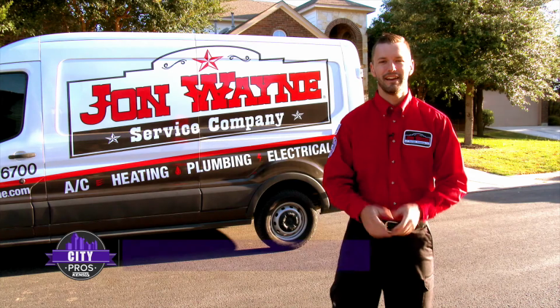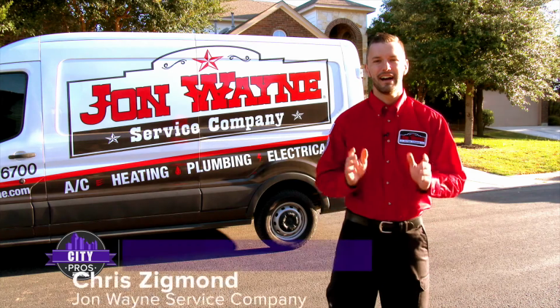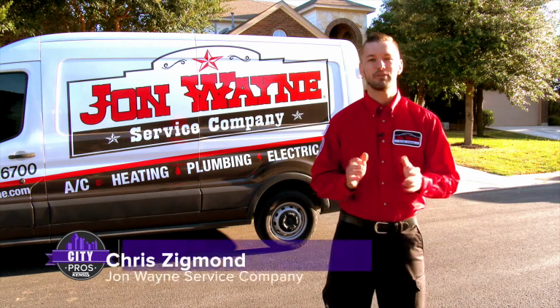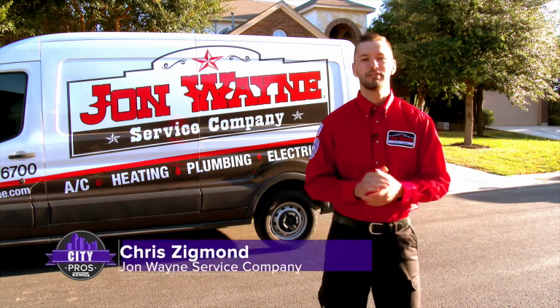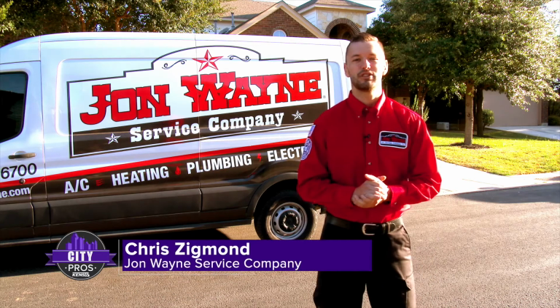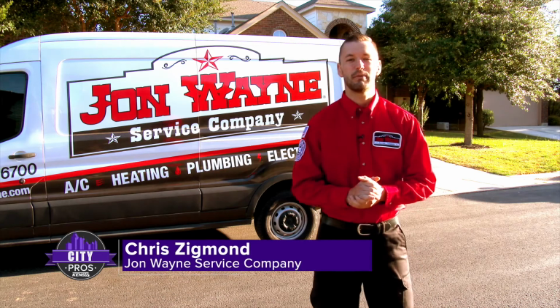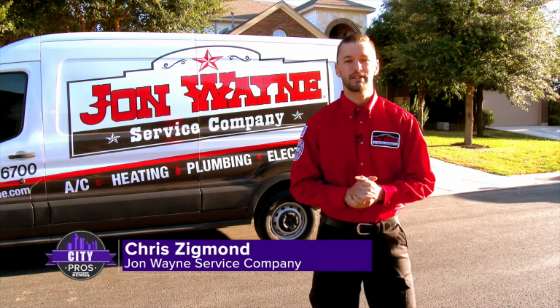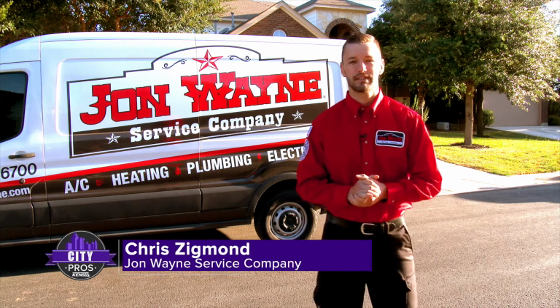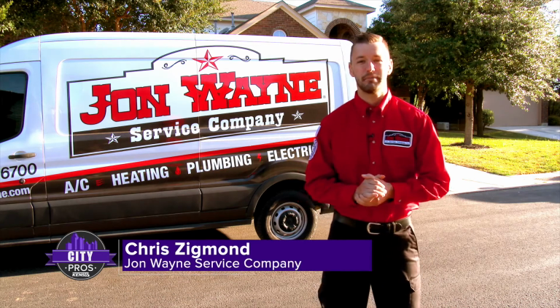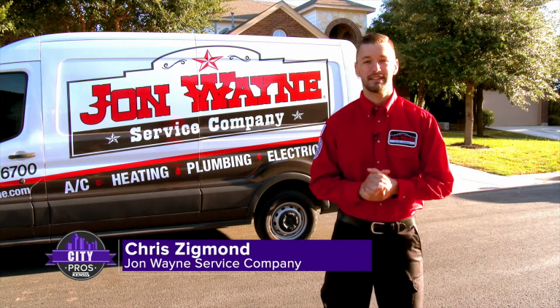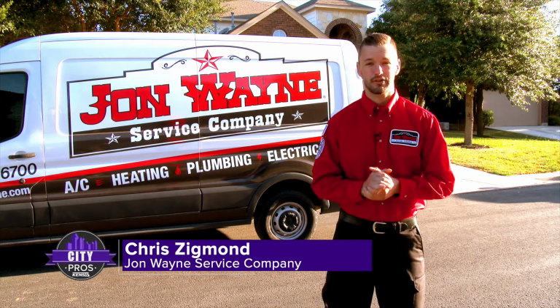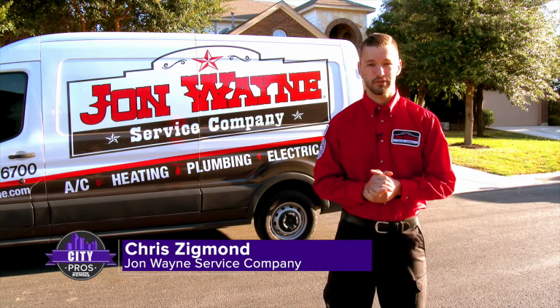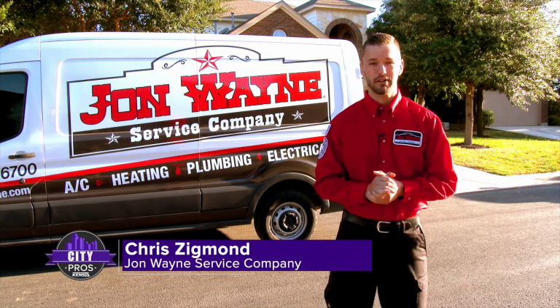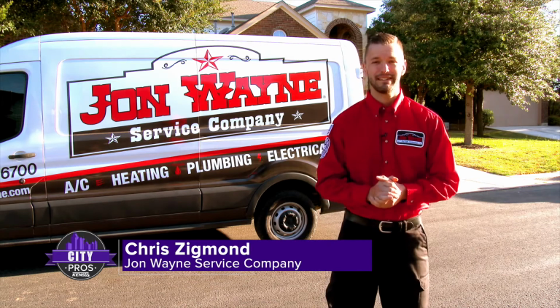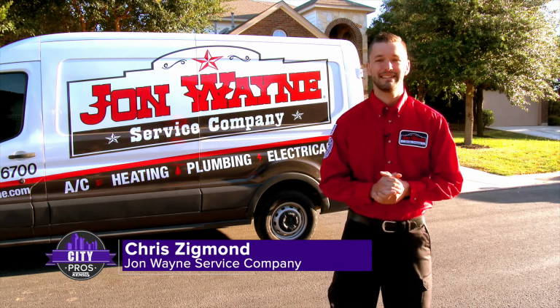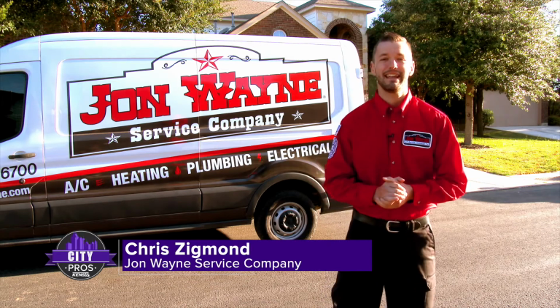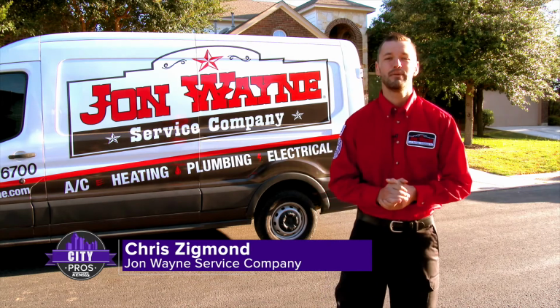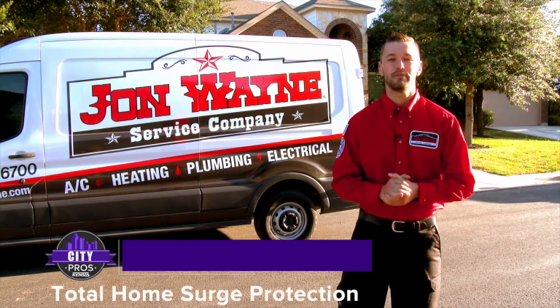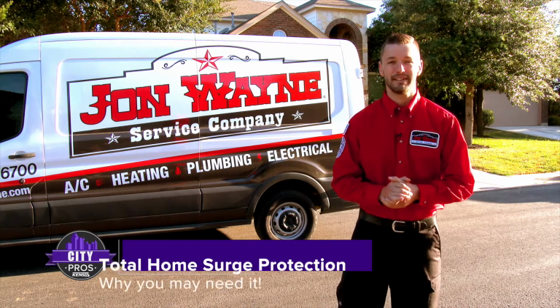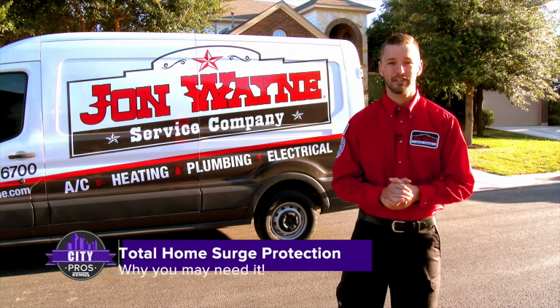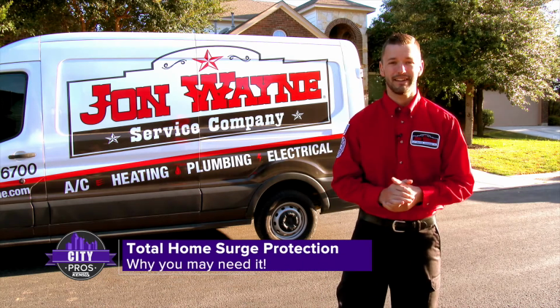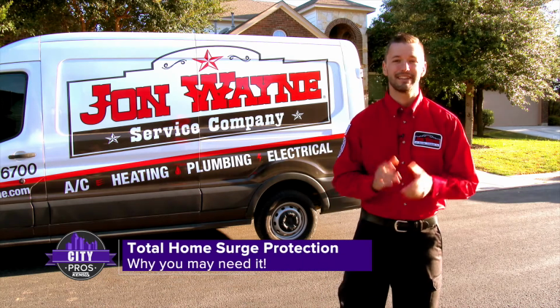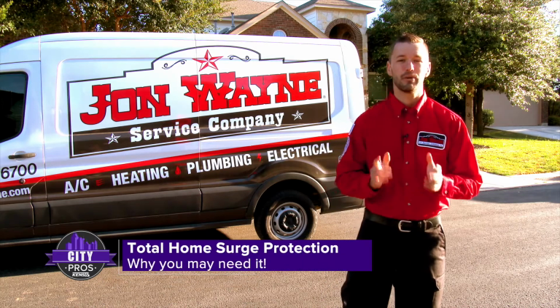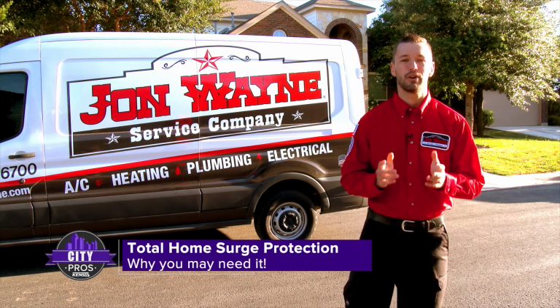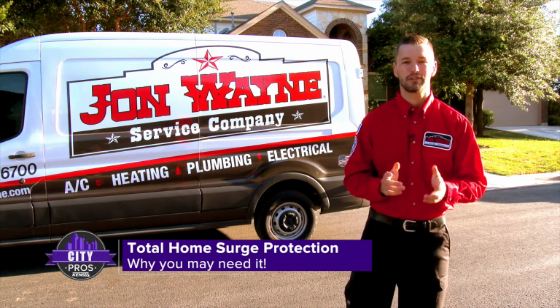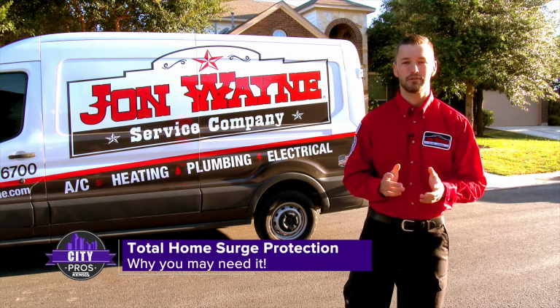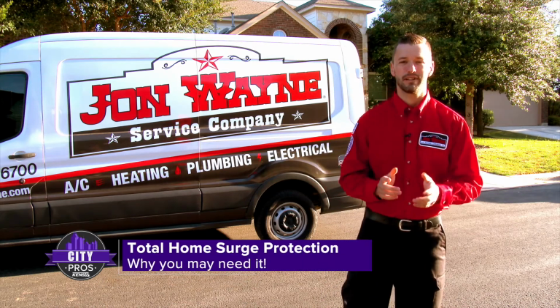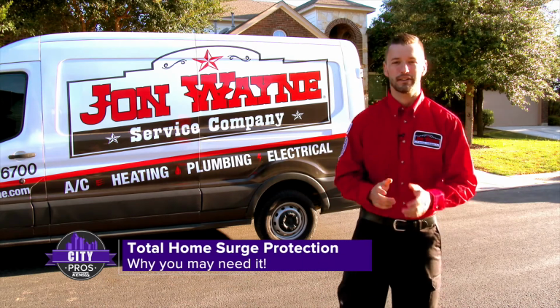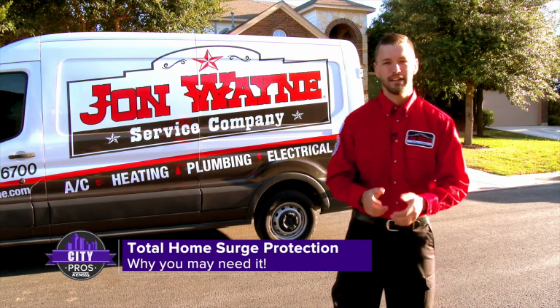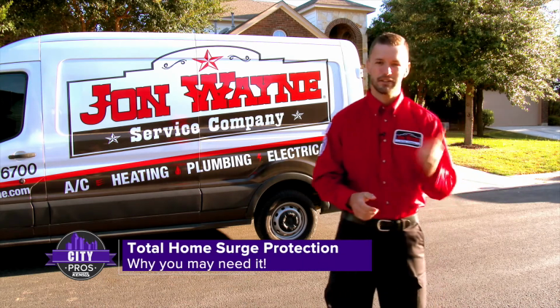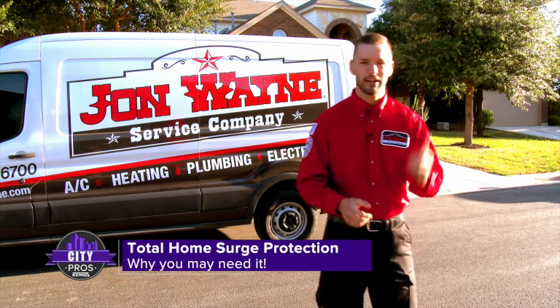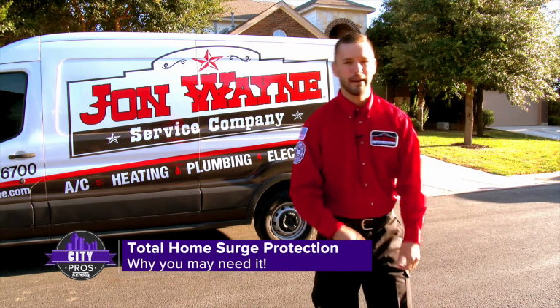Hi, I'm Chris with John Wayne Service Company's electrical department, and today we will be installing a total home surge protector. Let's go check it out.